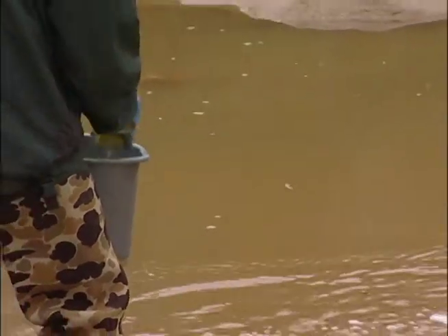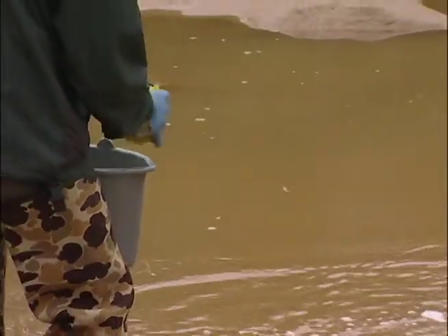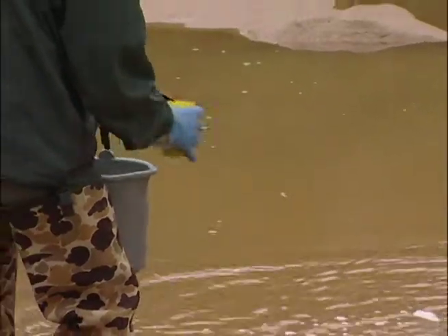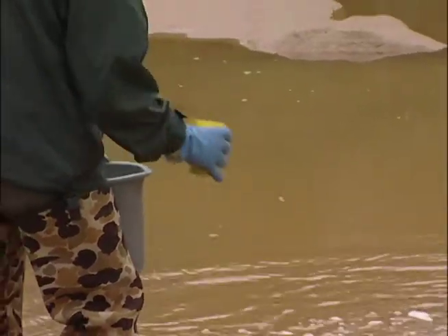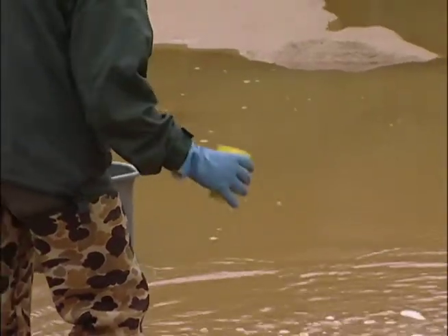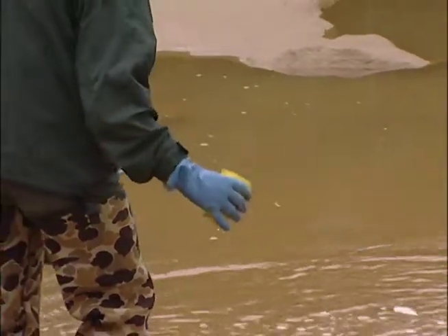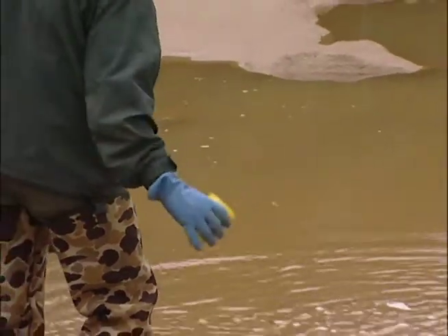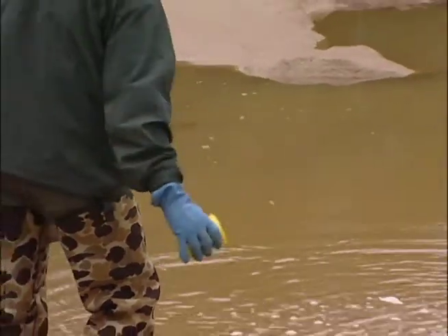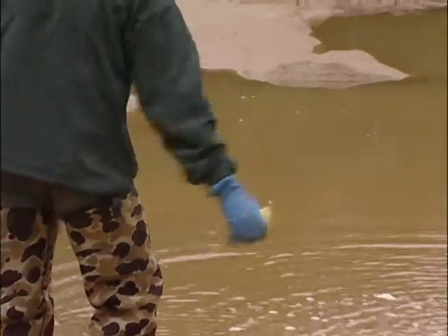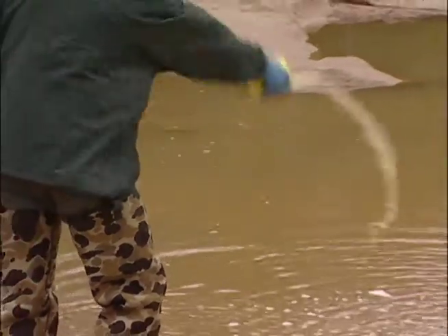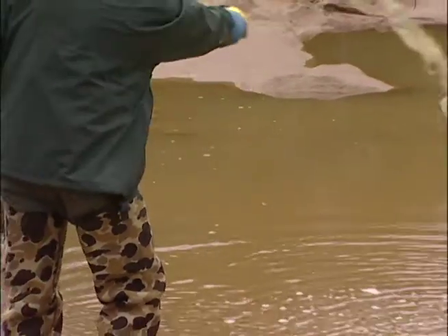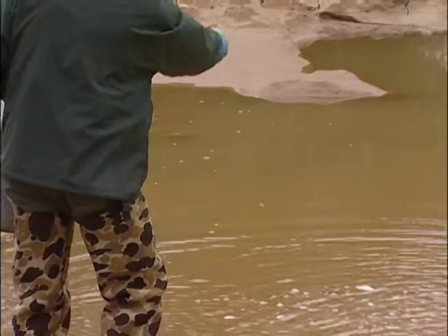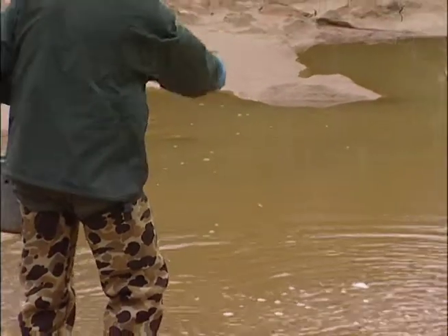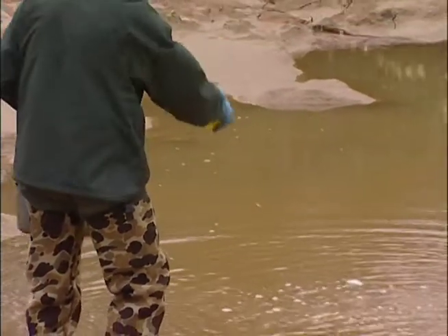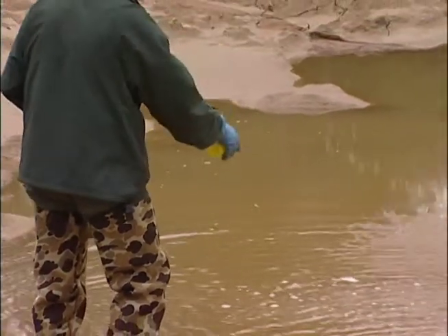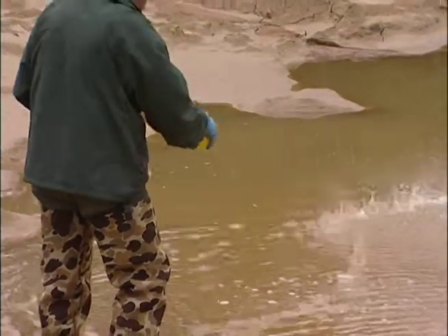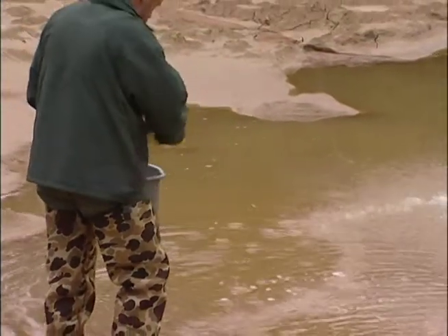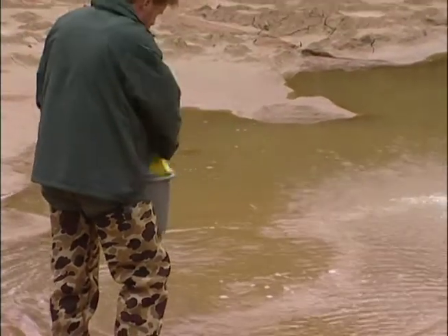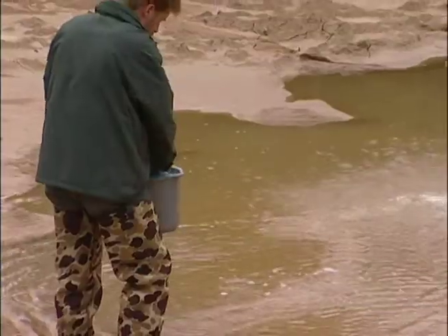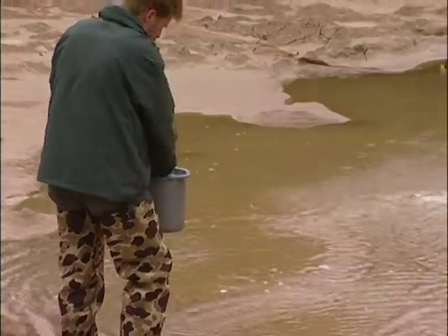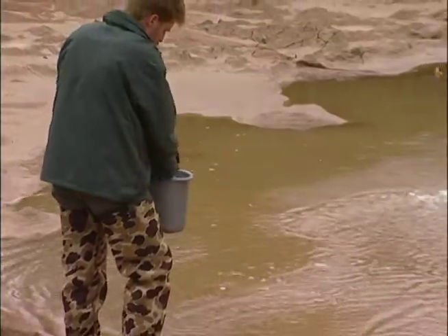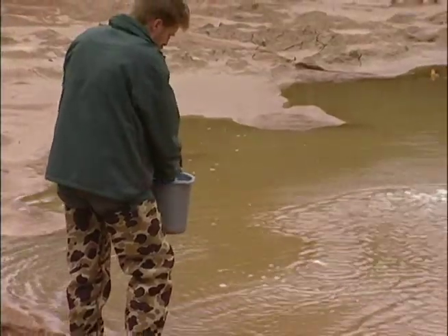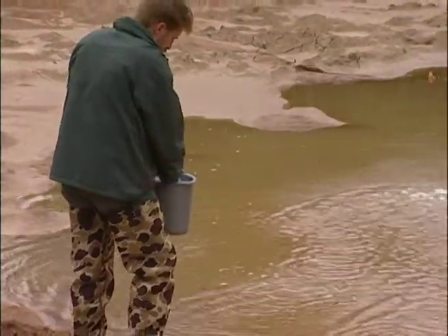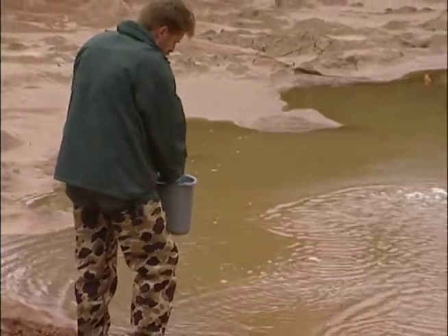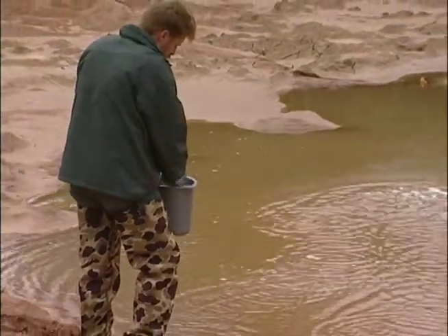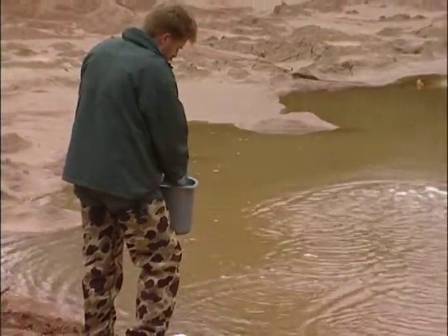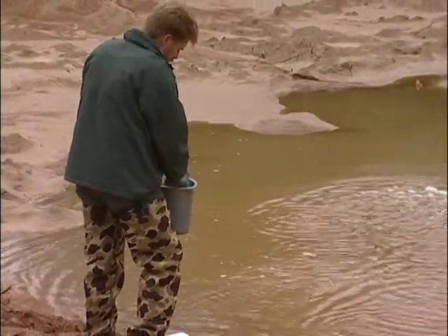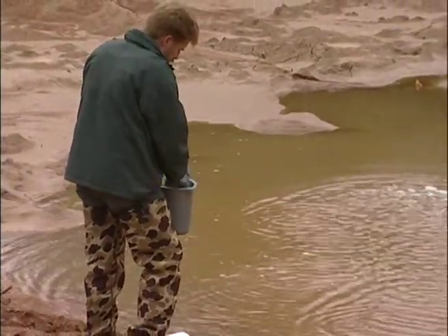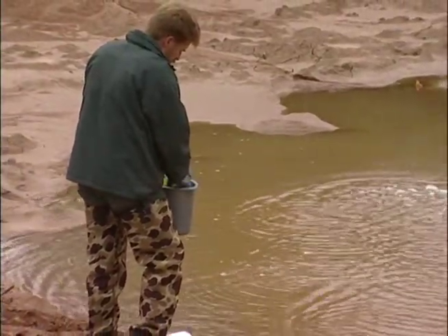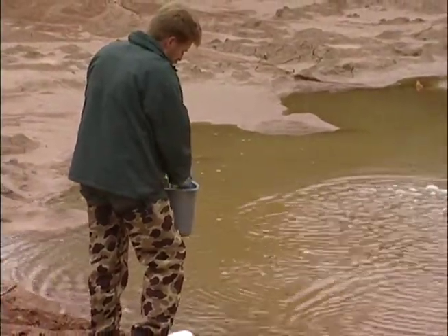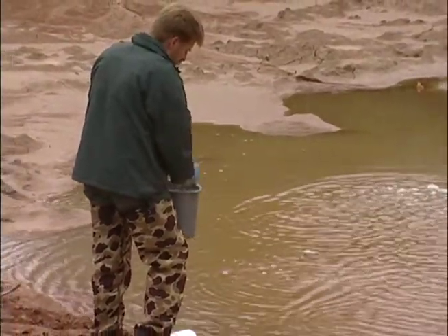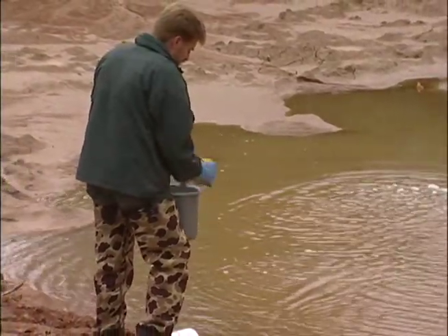Before treatment, the pond valve must be closed so that fish will not be killed downstream.